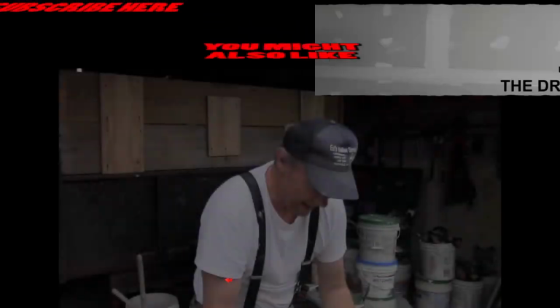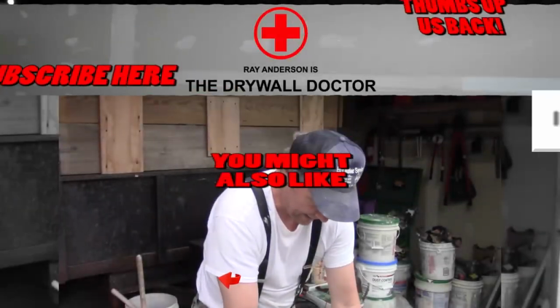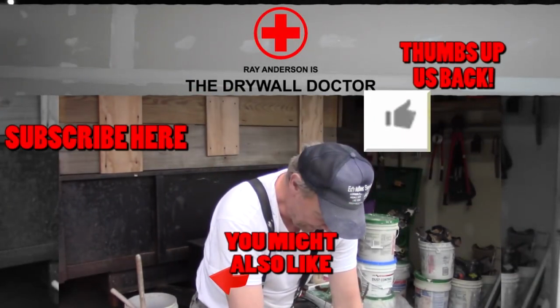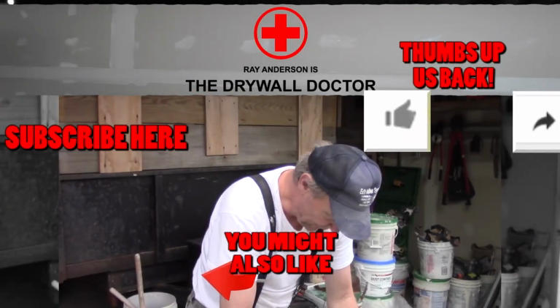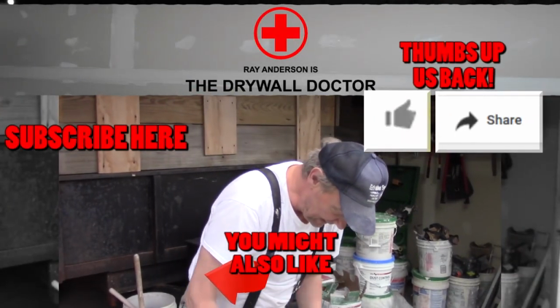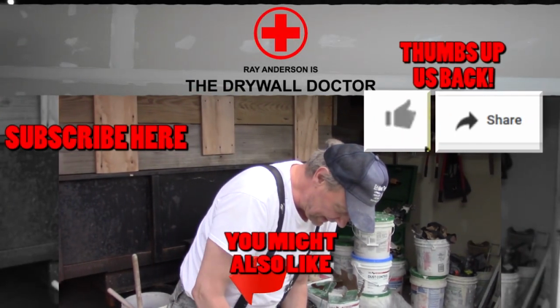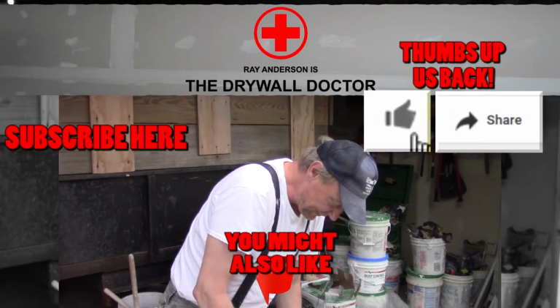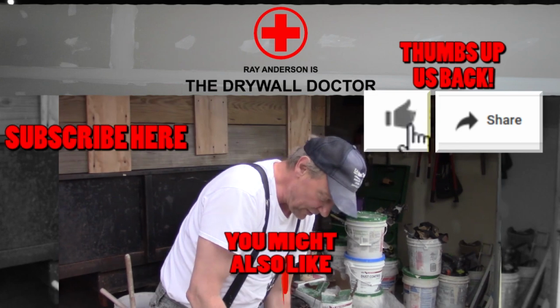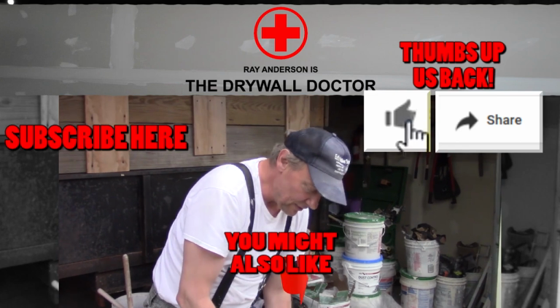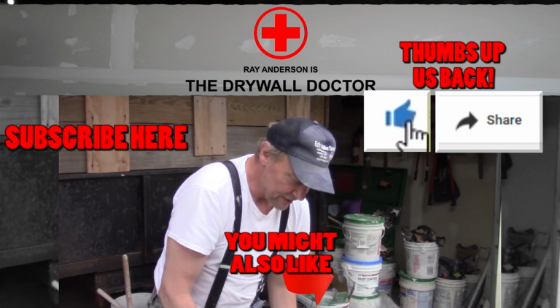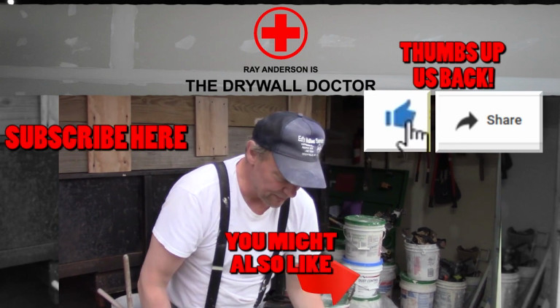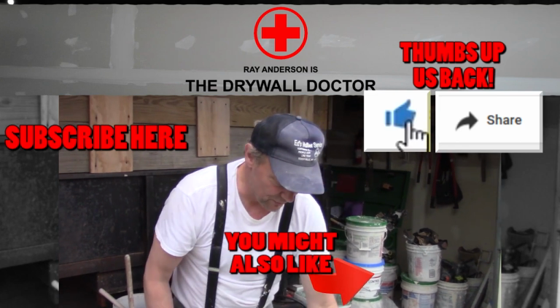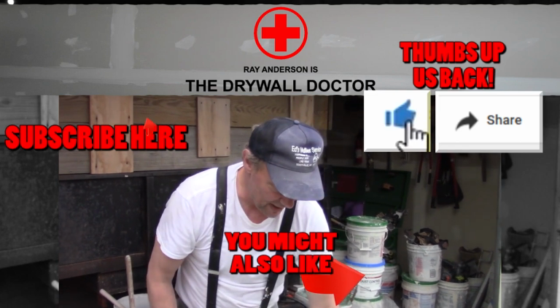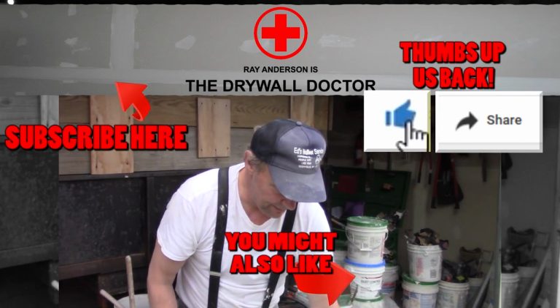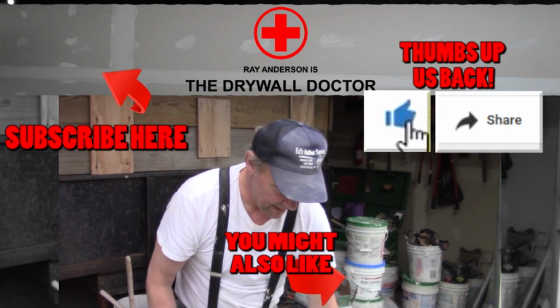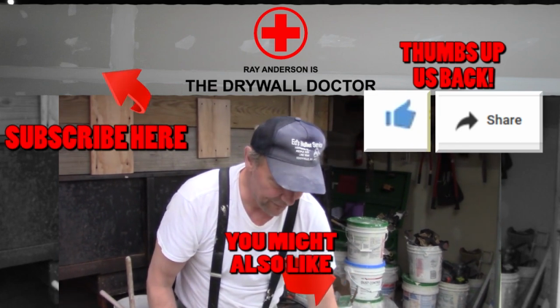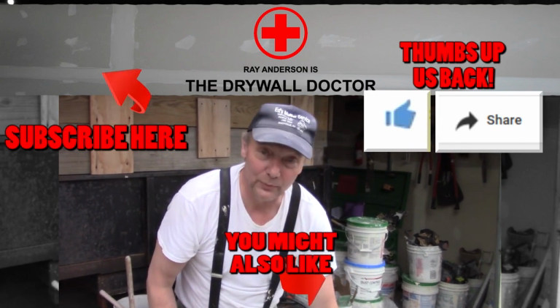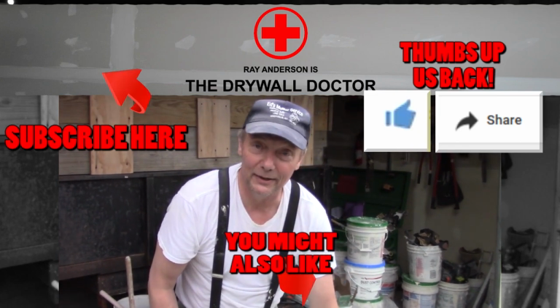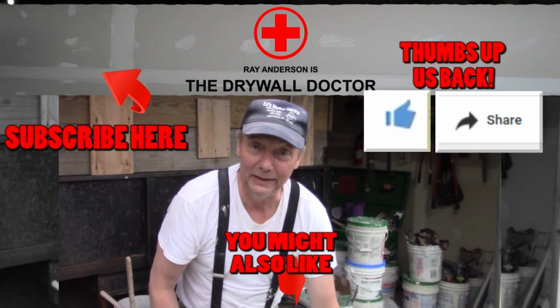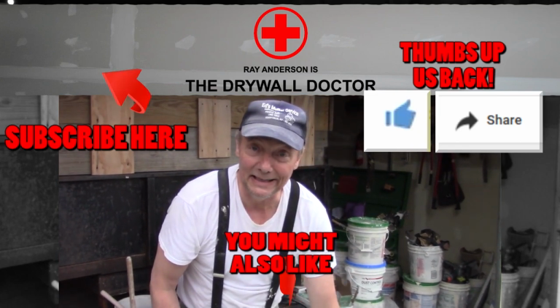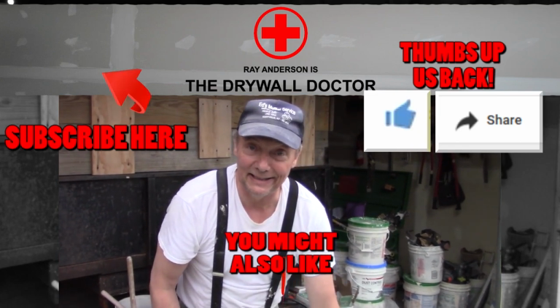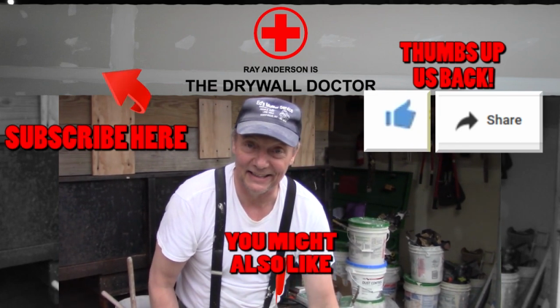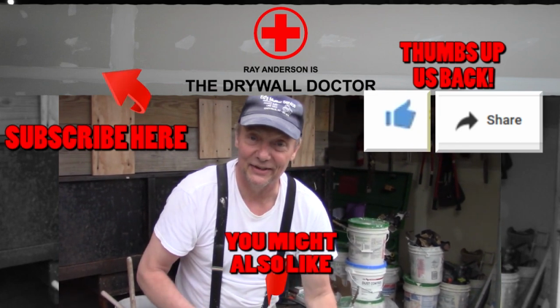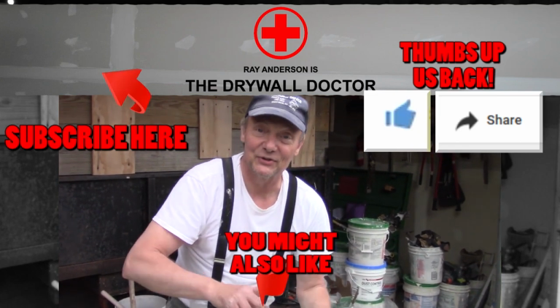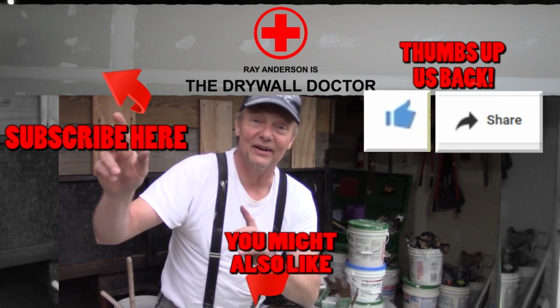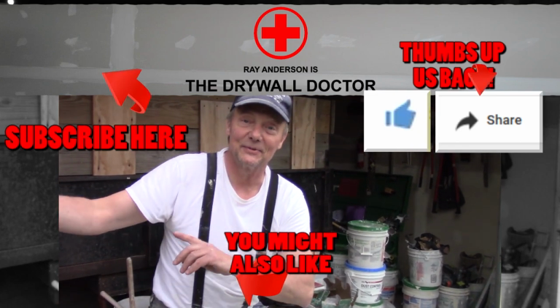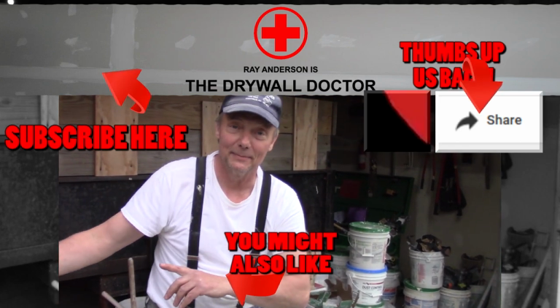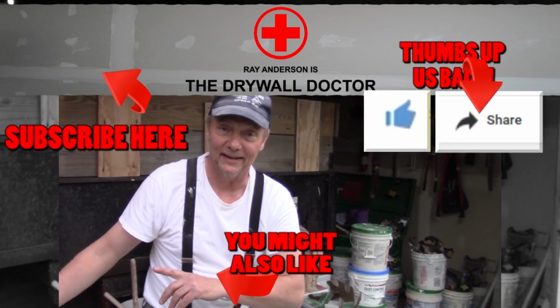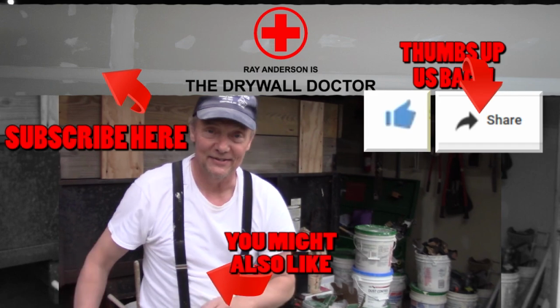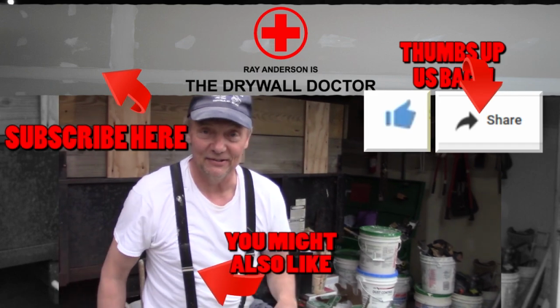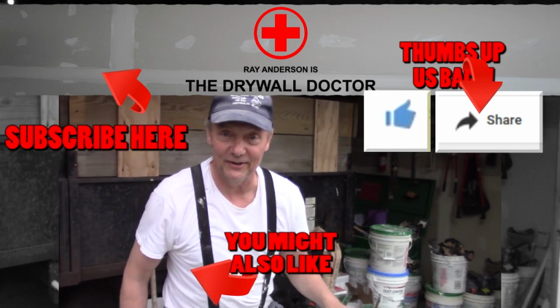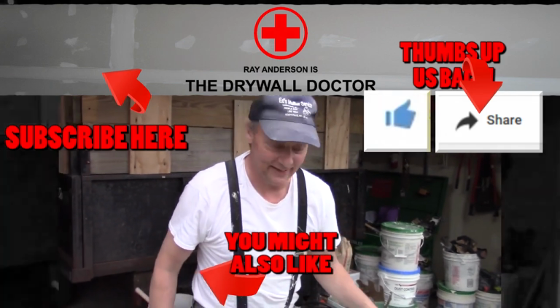Hey, if you really like this video, subscribe. And if you really, really like this video, share it with somebody else. You have a great day.